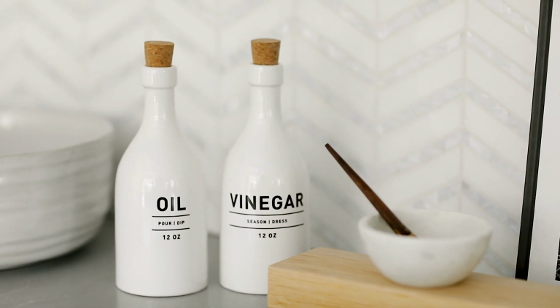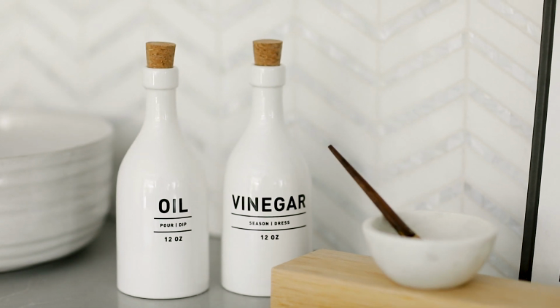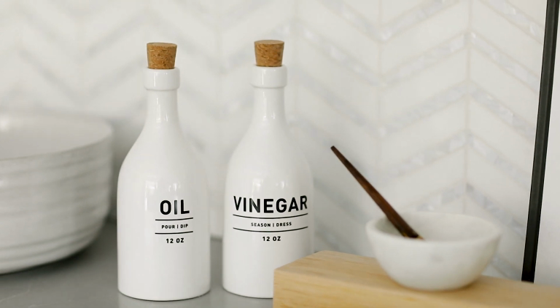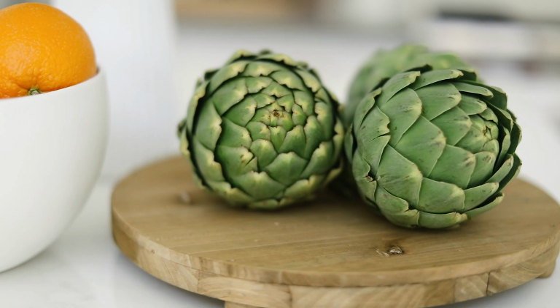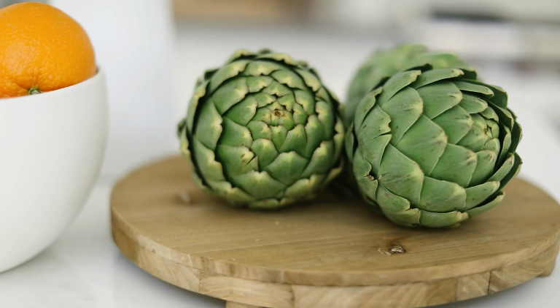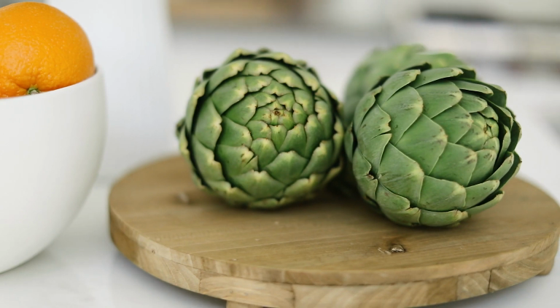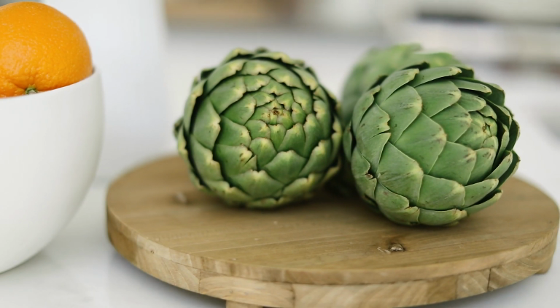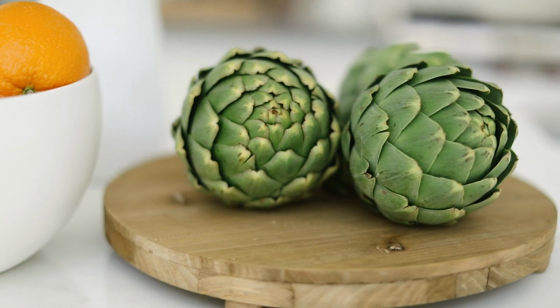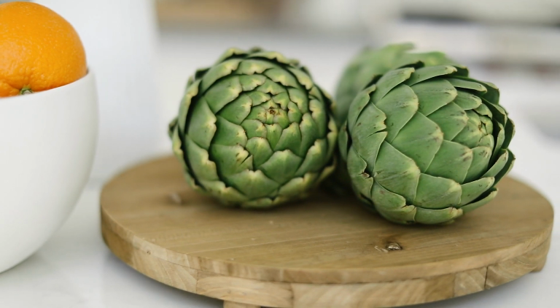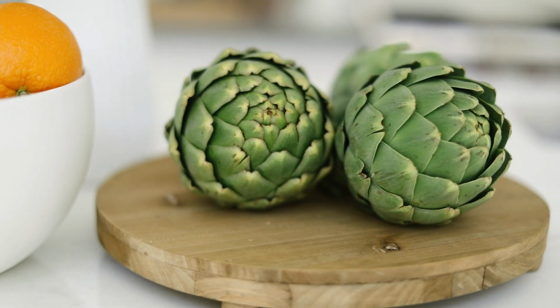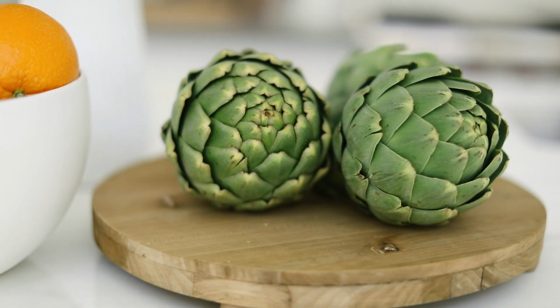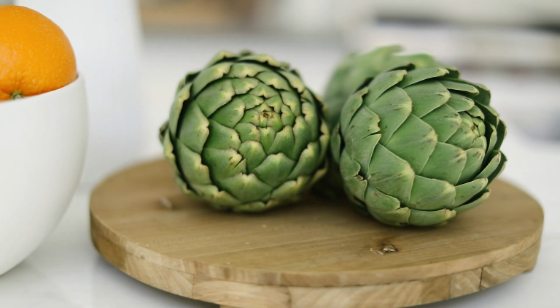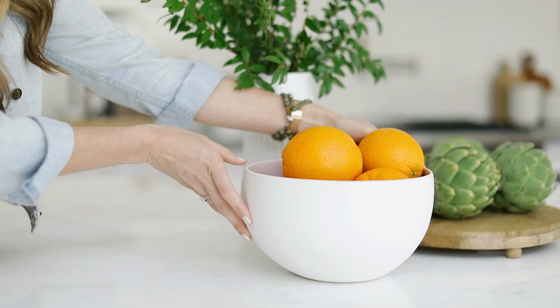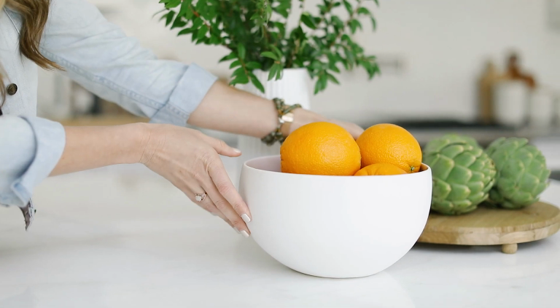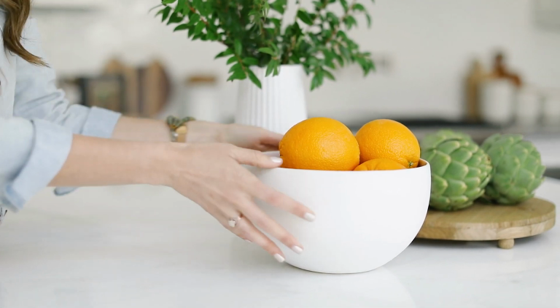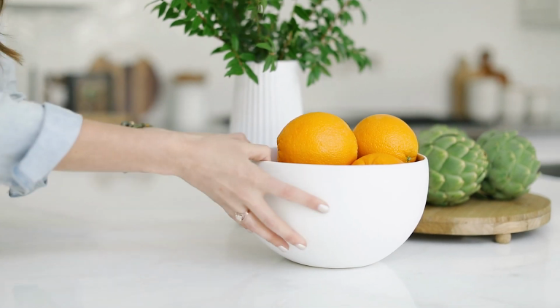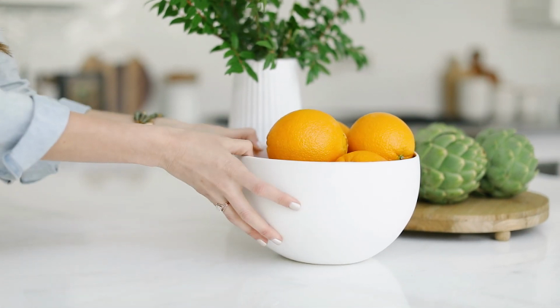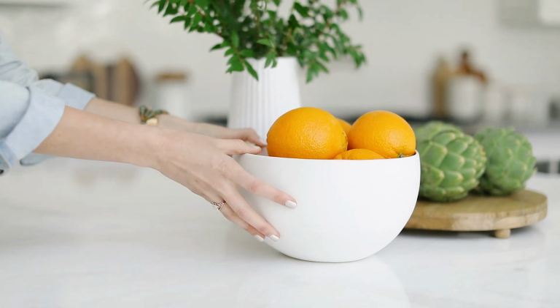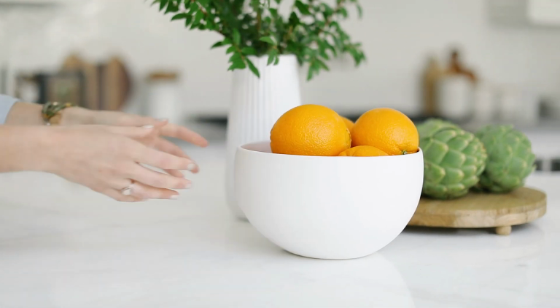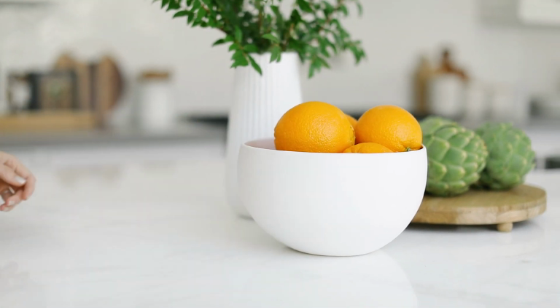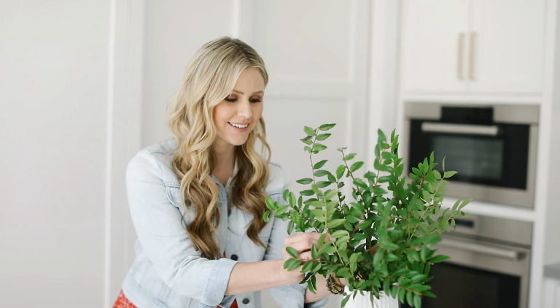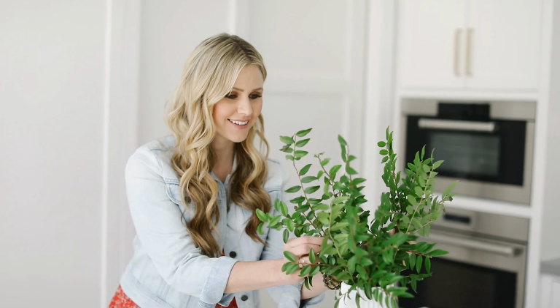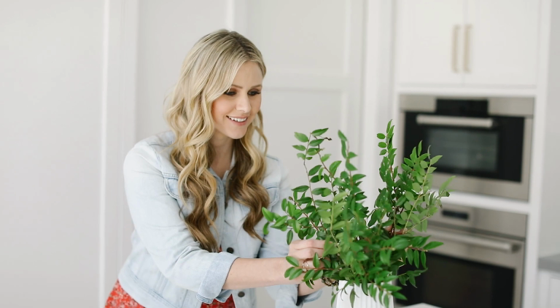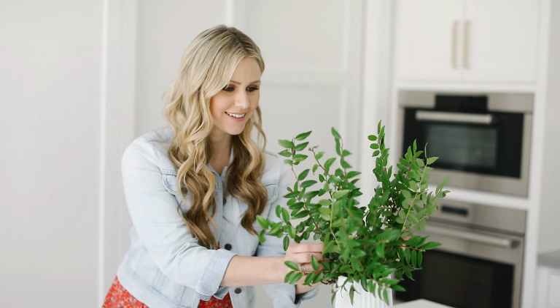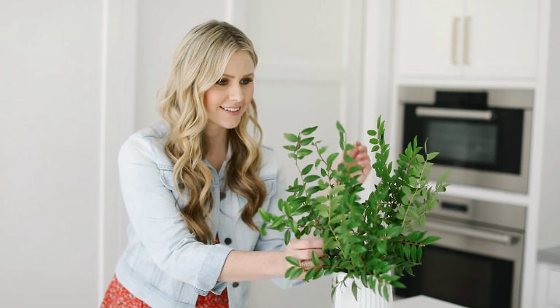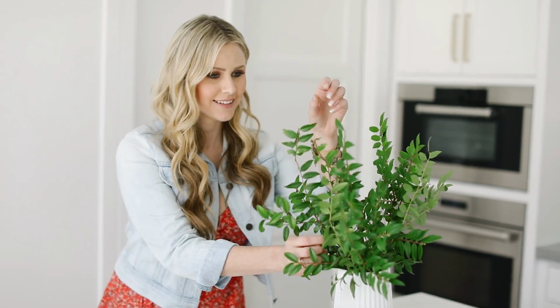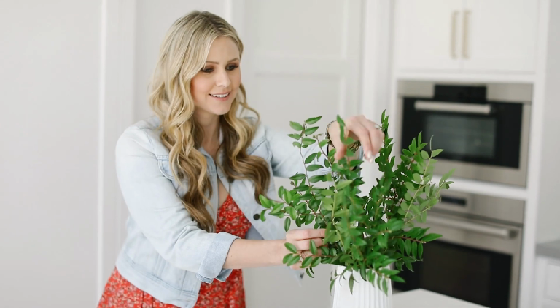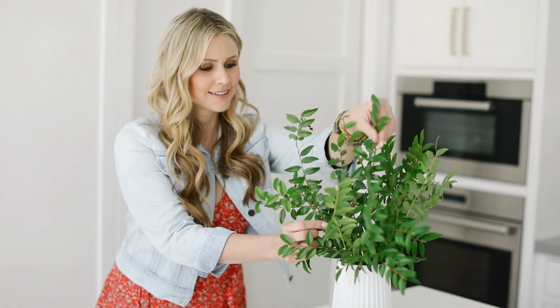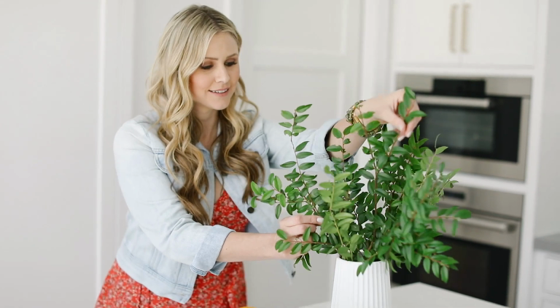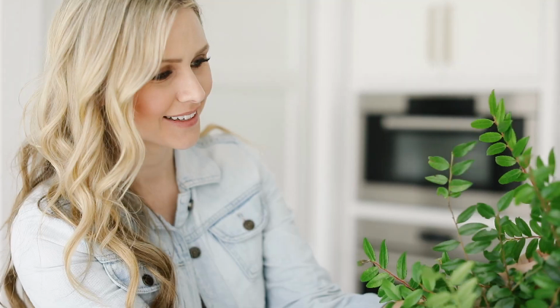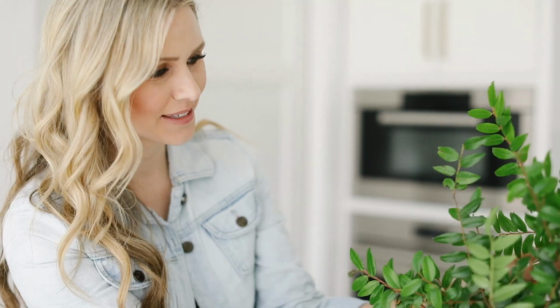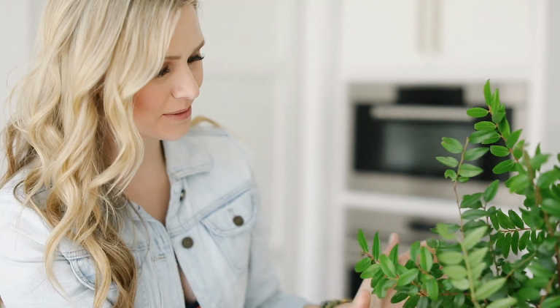One of my favorite things is to set out a bowl of produce and some fresh florals or greenery for a little added pop of color and fun.